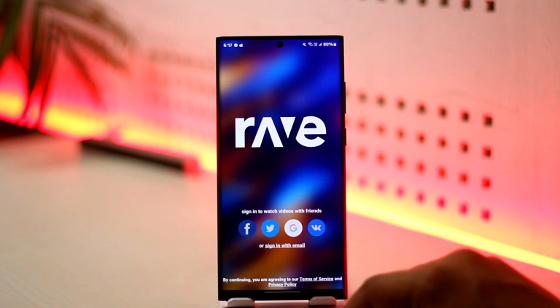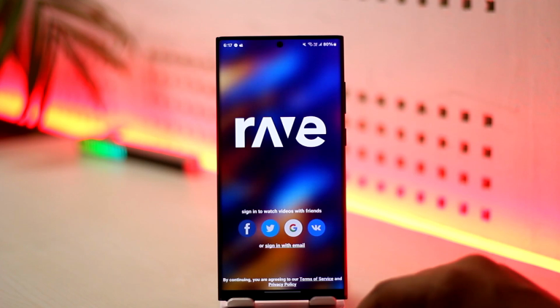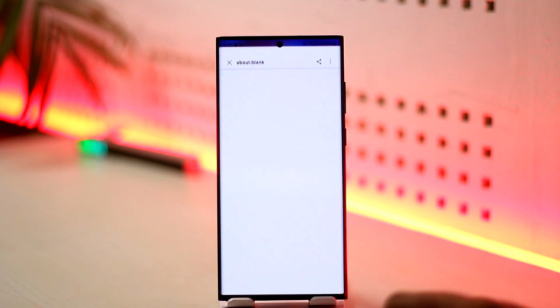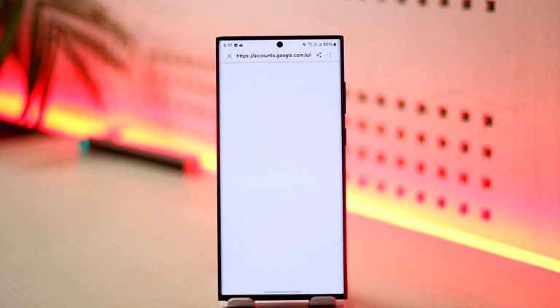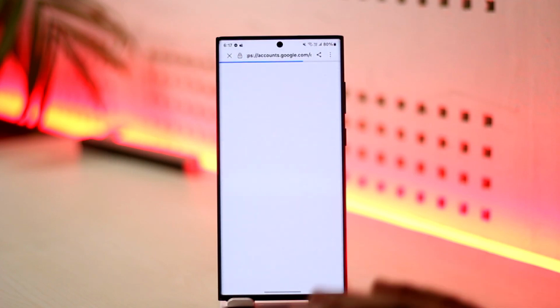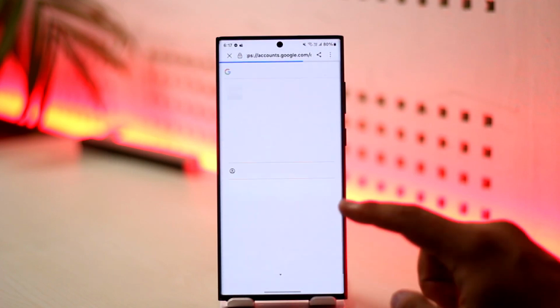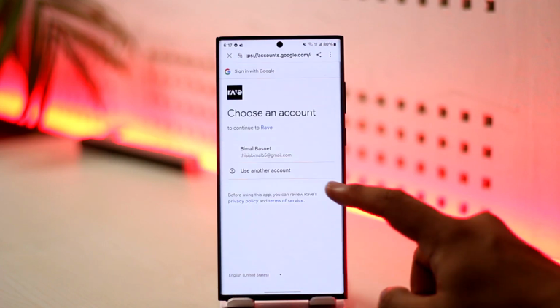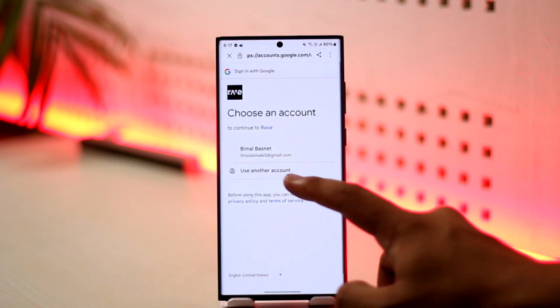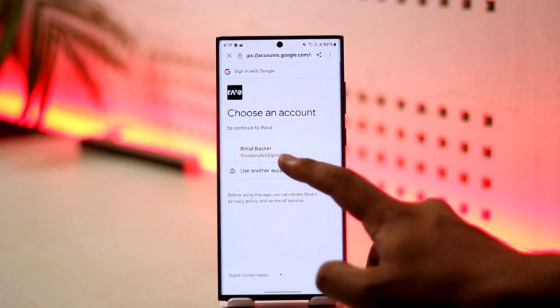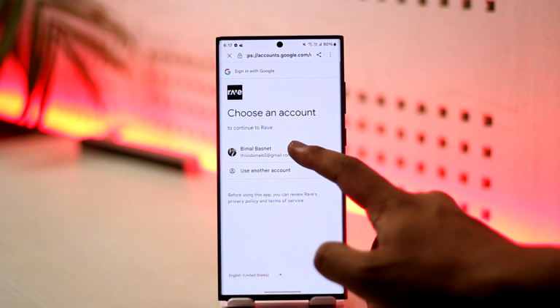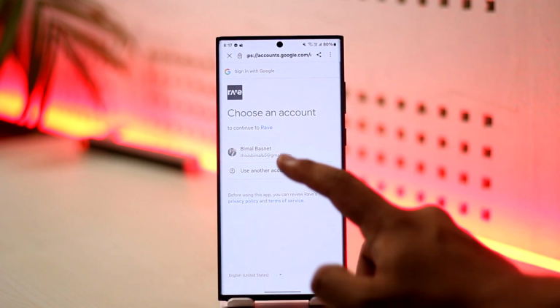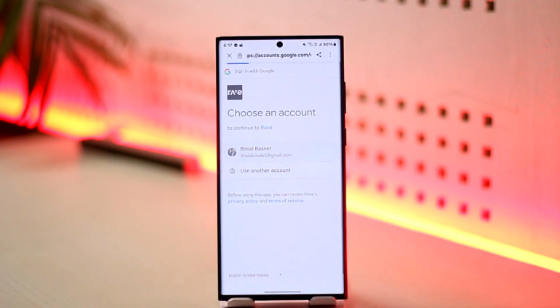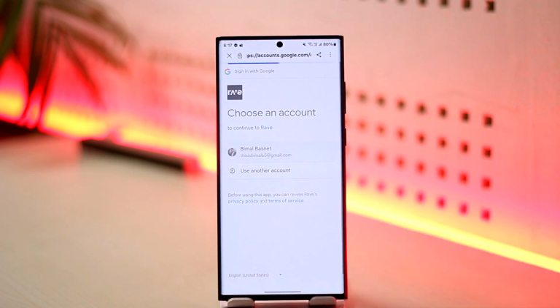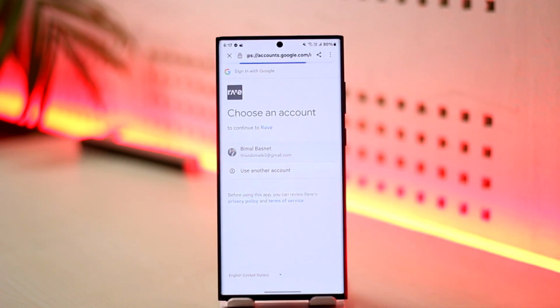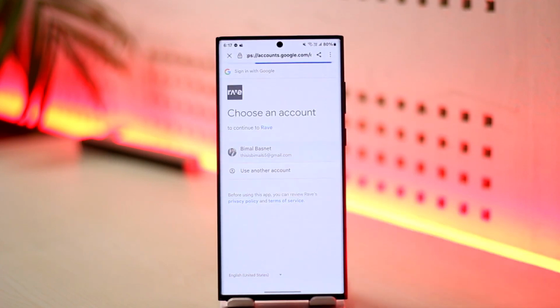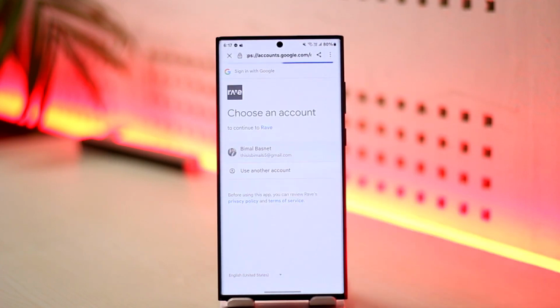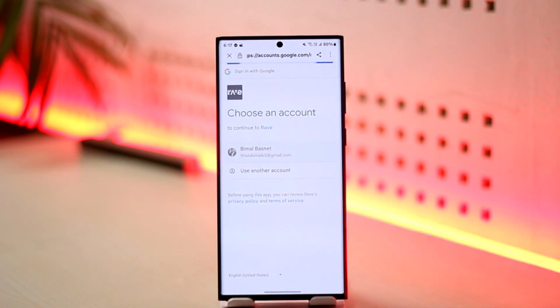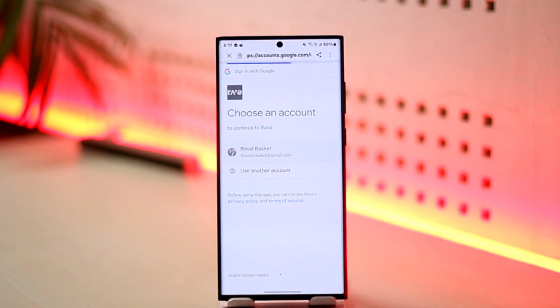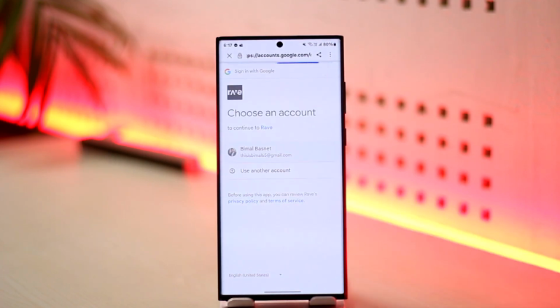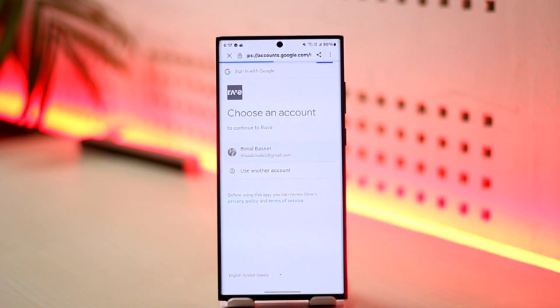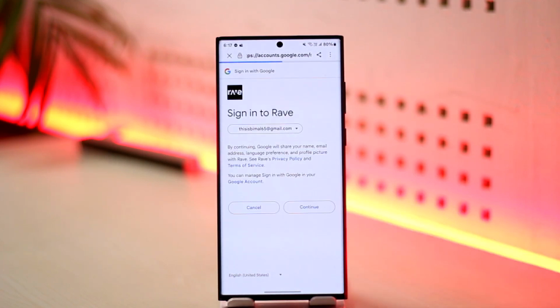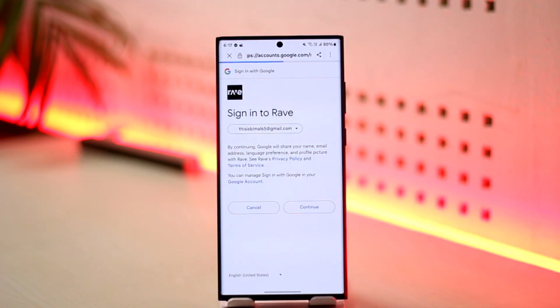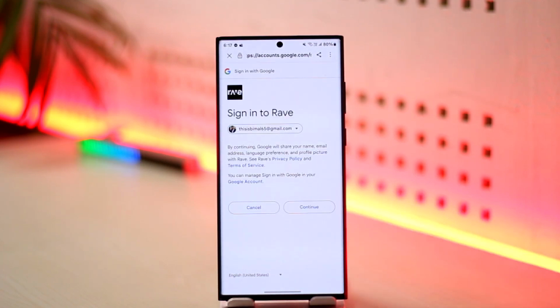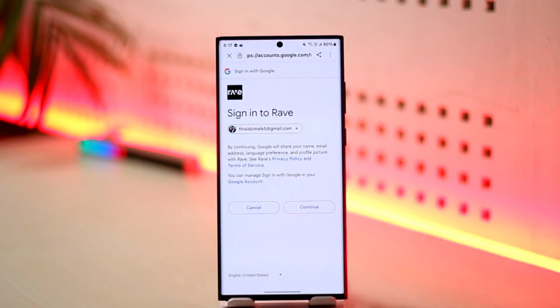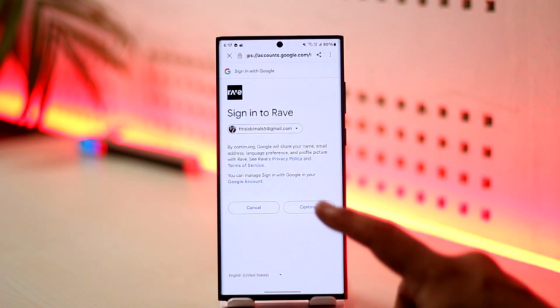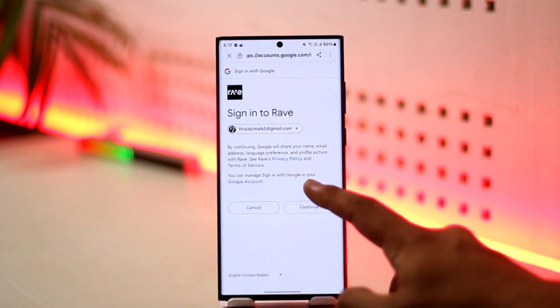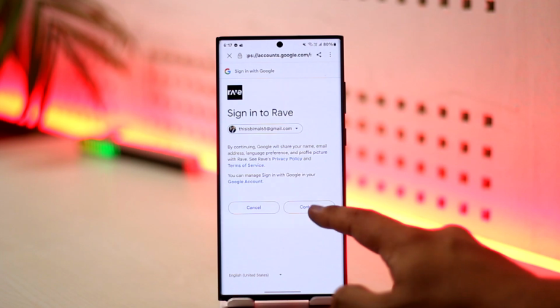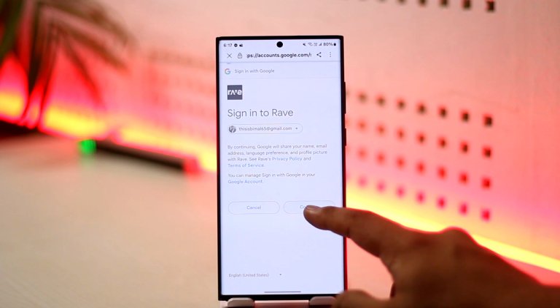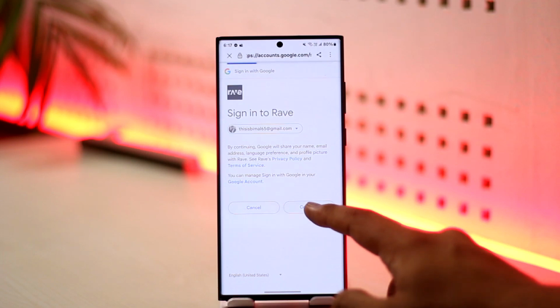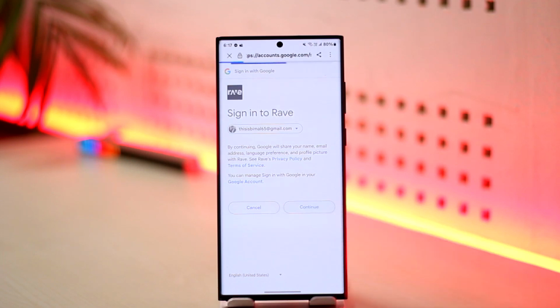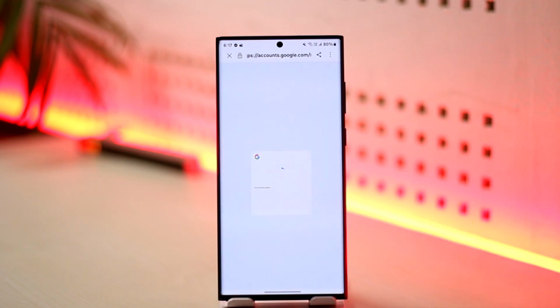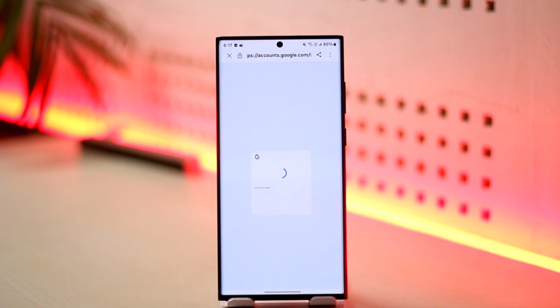I will simply select my Google account because this is a much faster way to do it. Once you're signed into the Rave application,